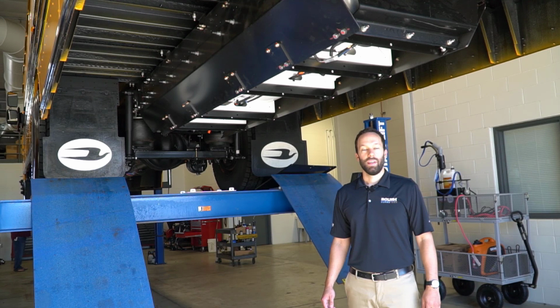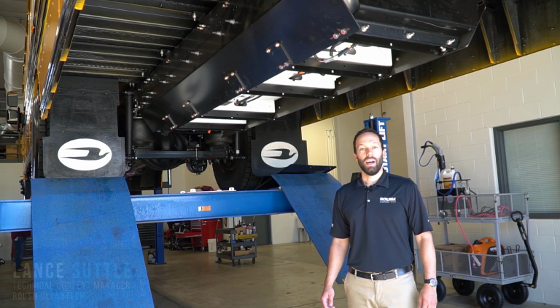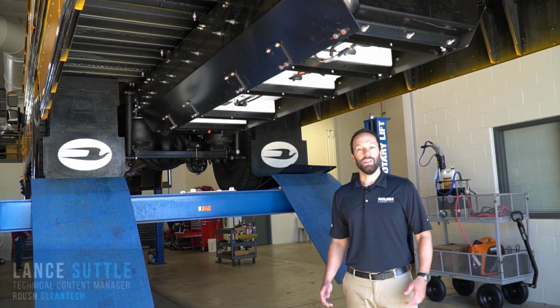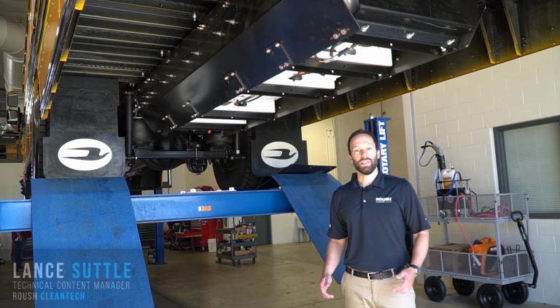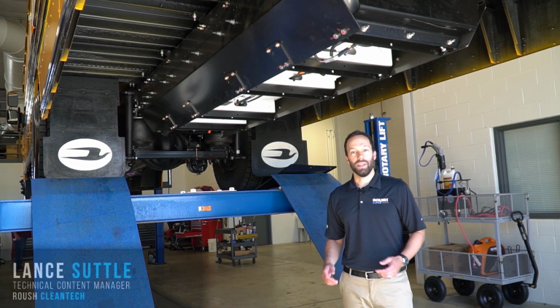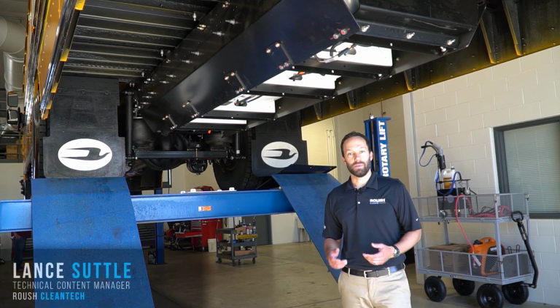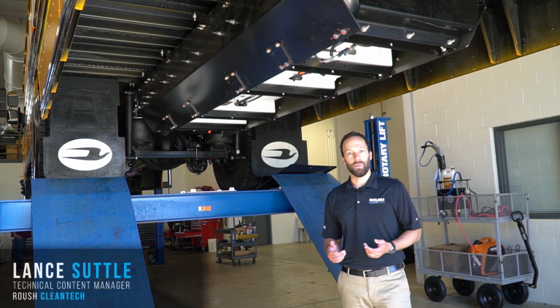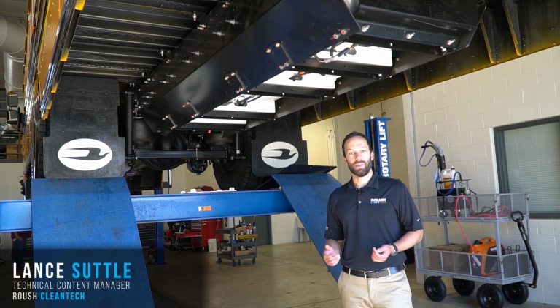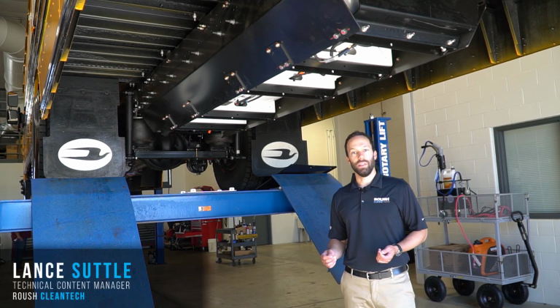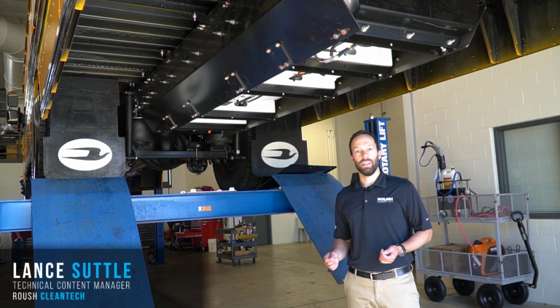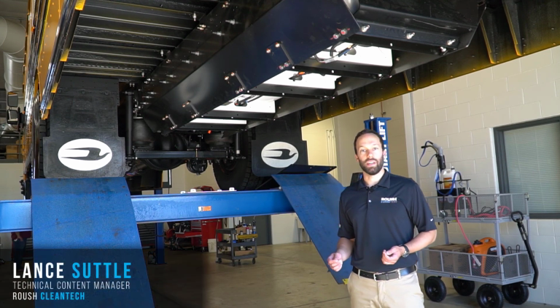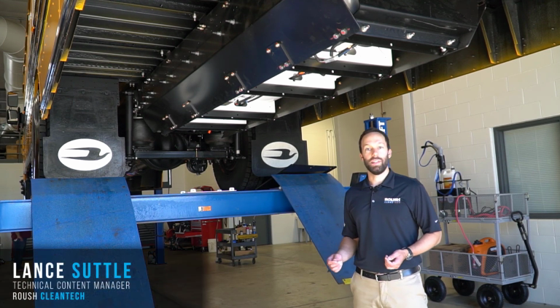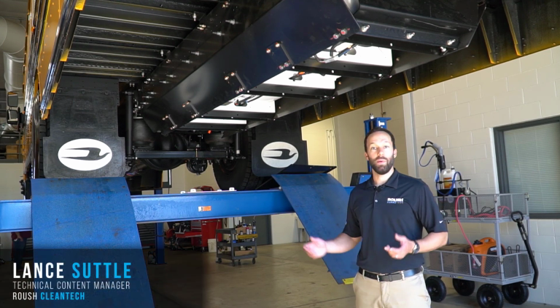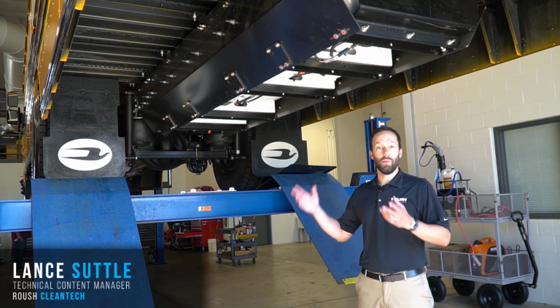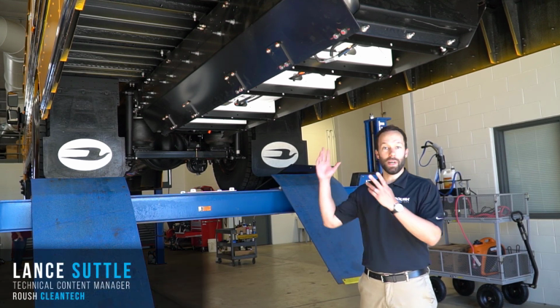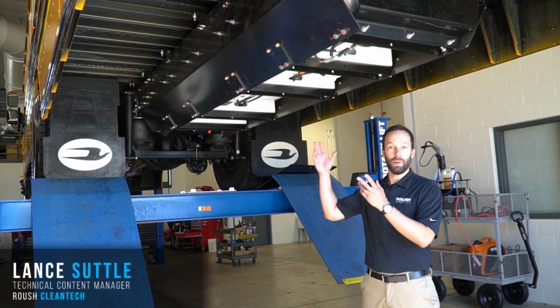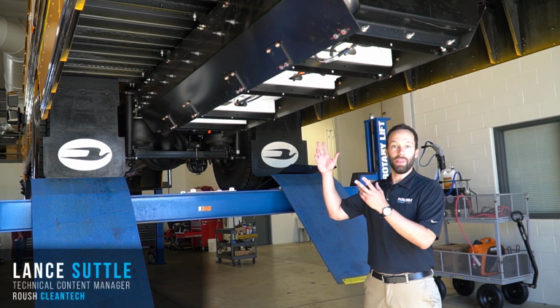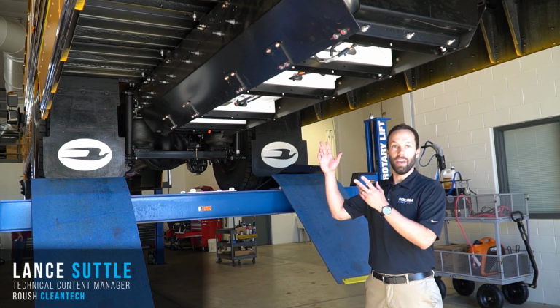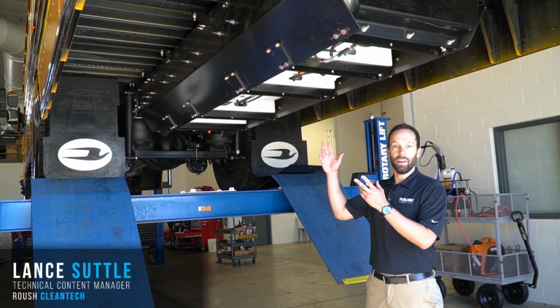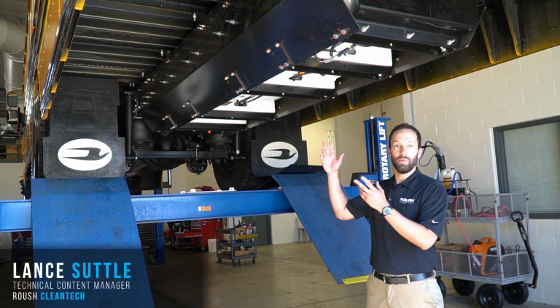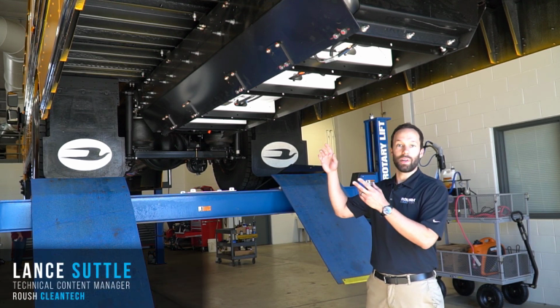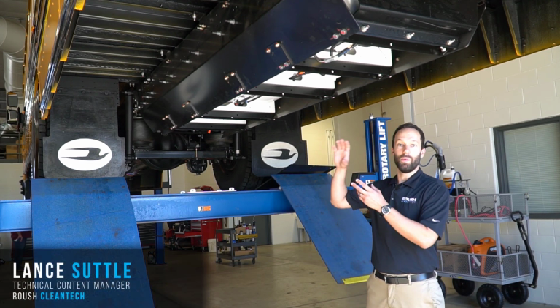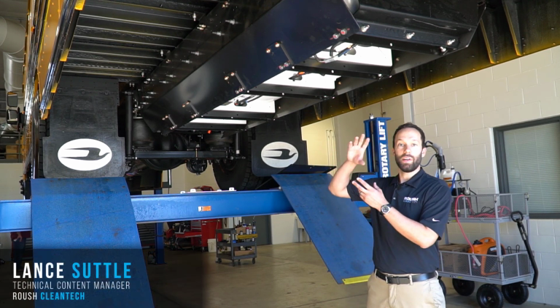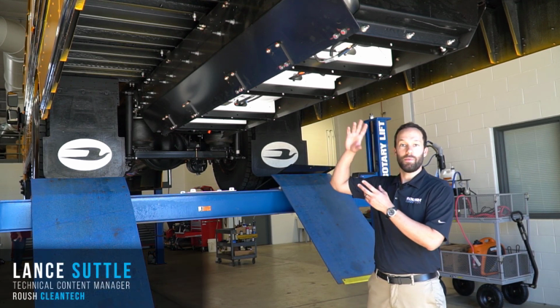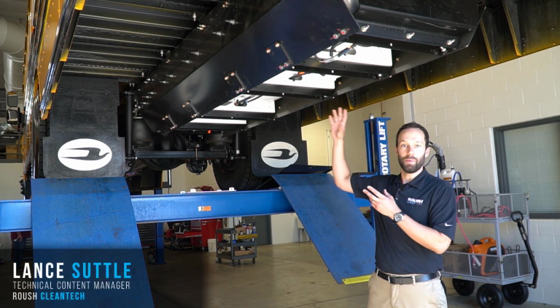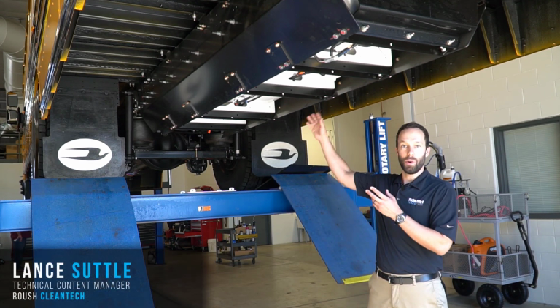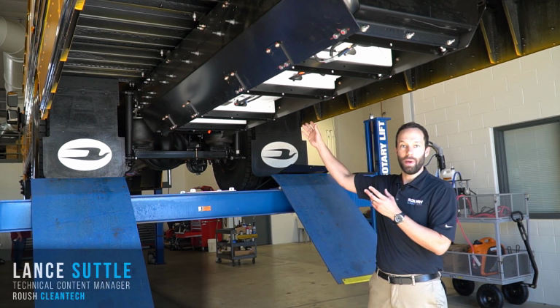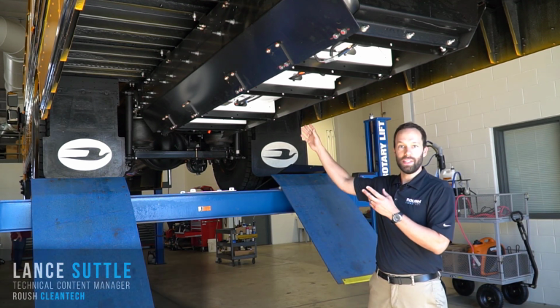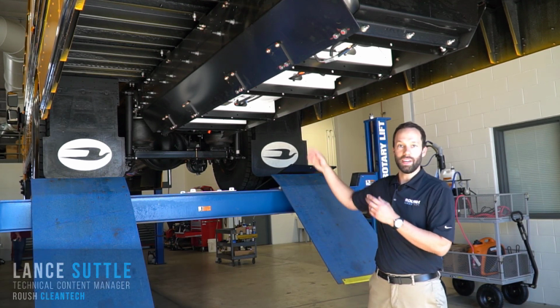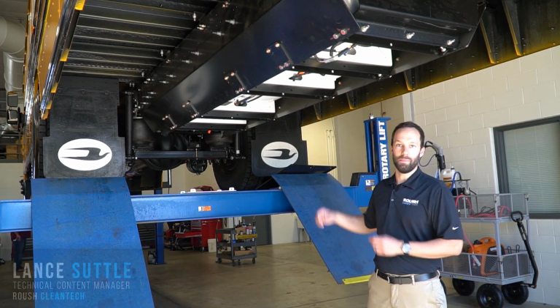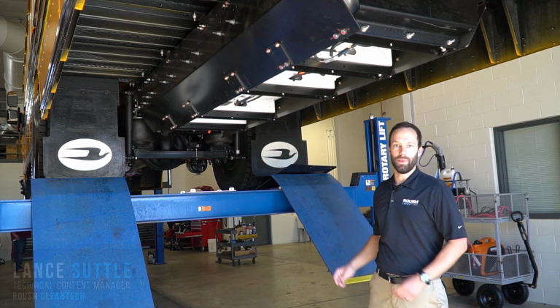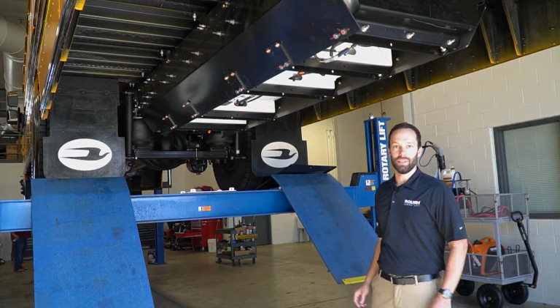Hi, this is Lance with Roush Clean Tech. Today we have a bus up in the air and we're going to walk you through the propane tank components.